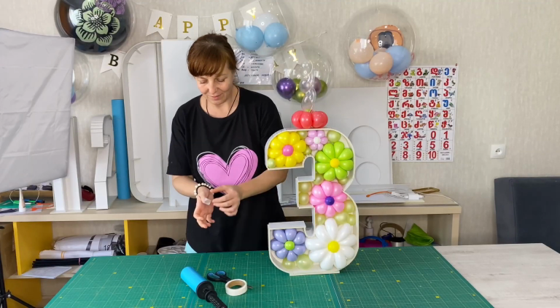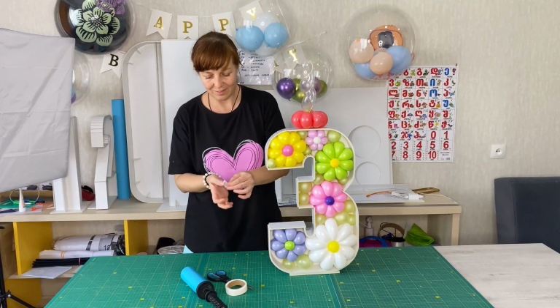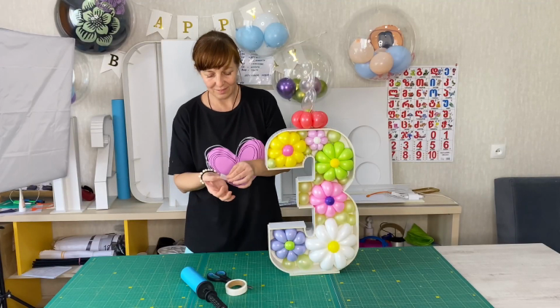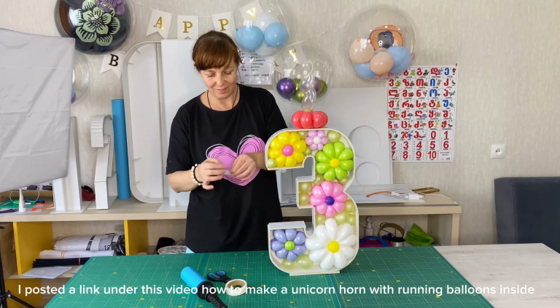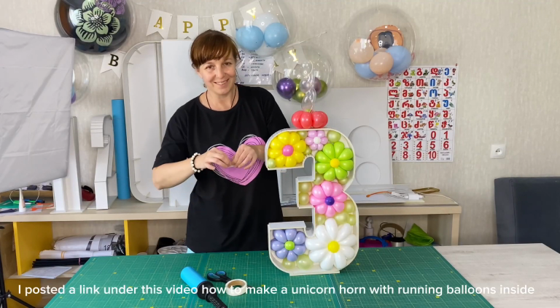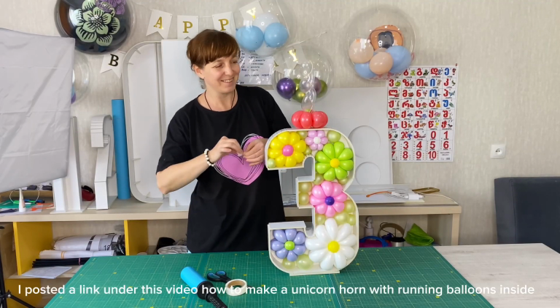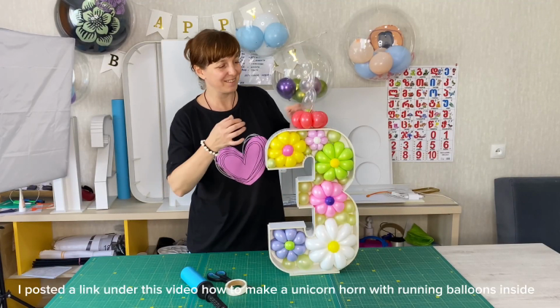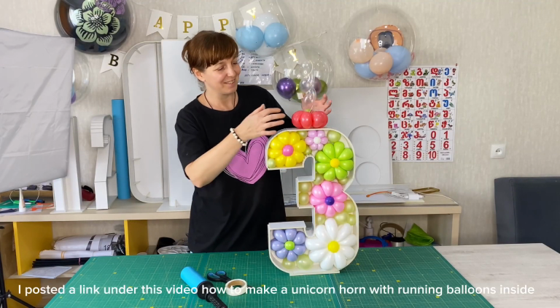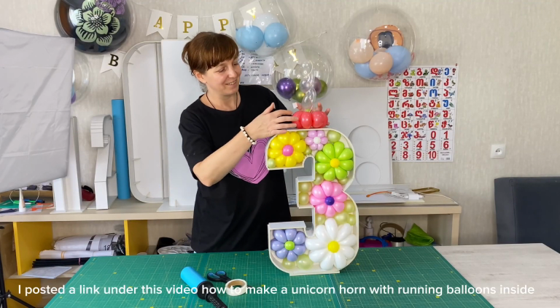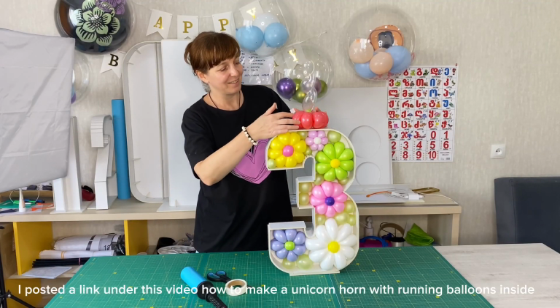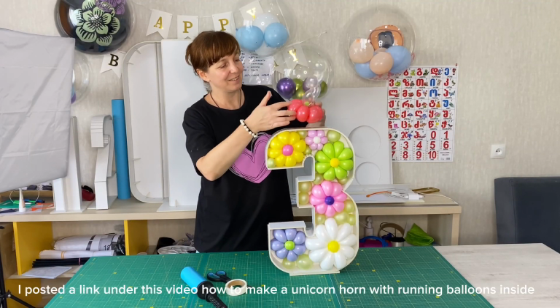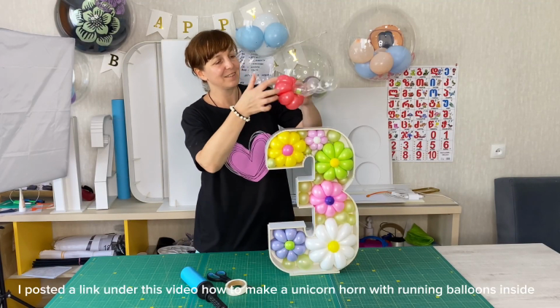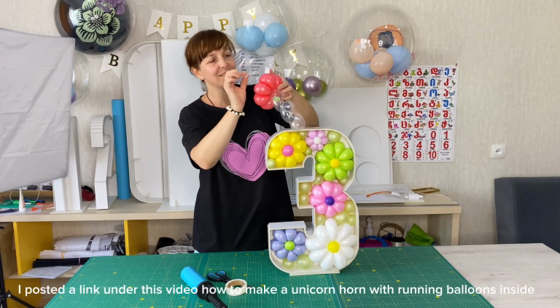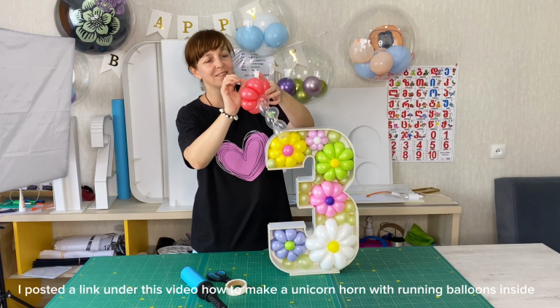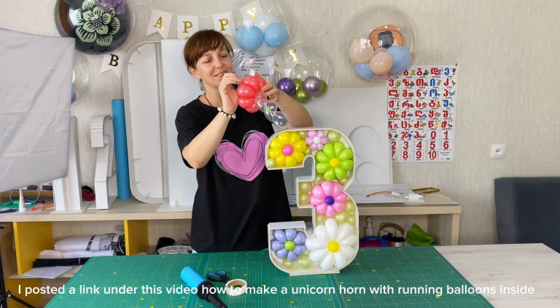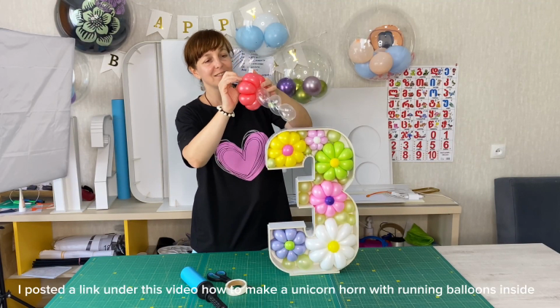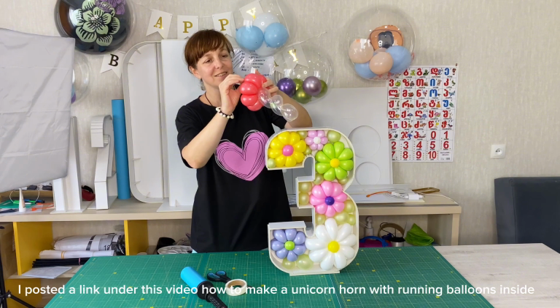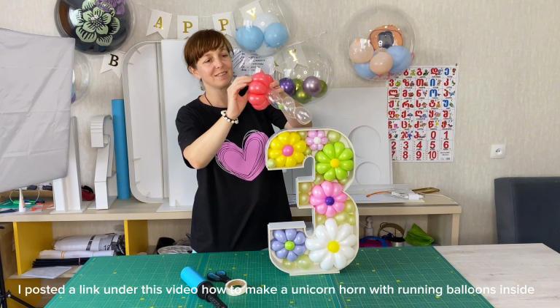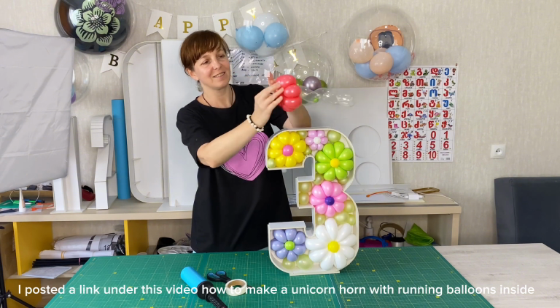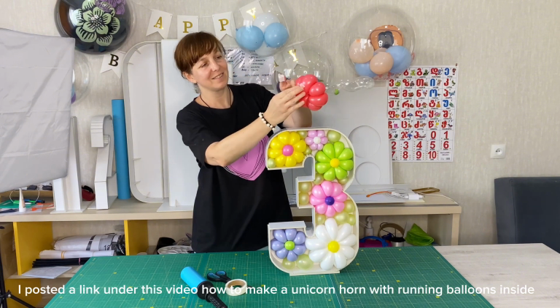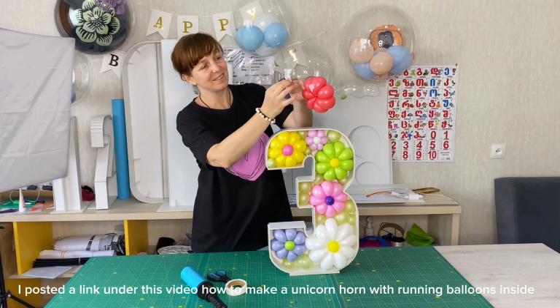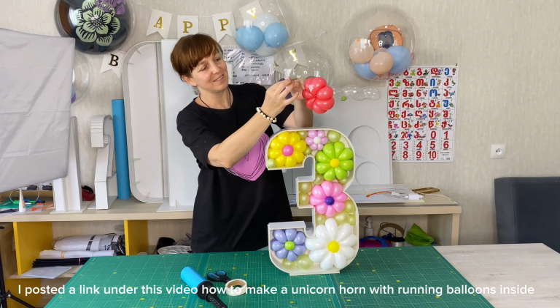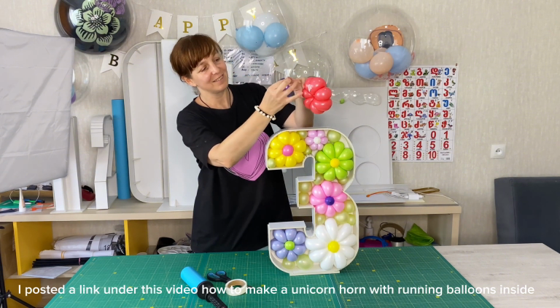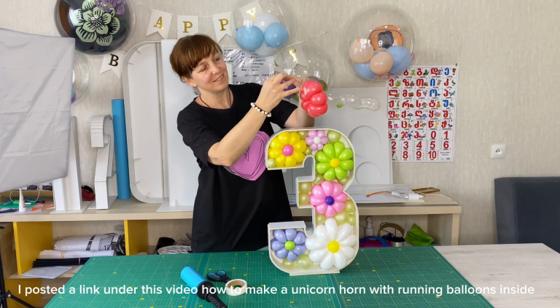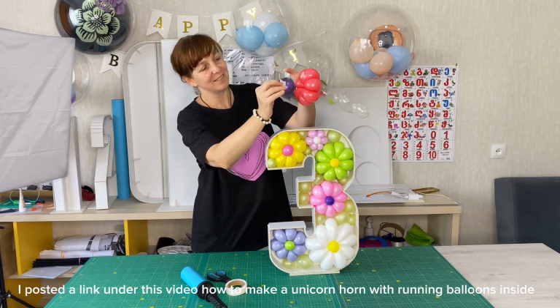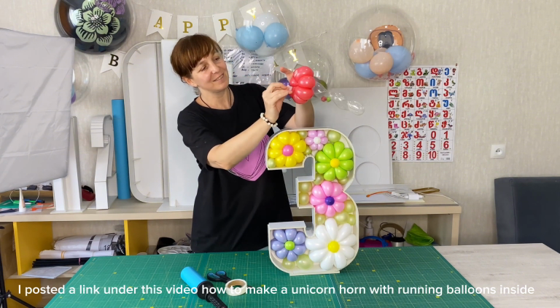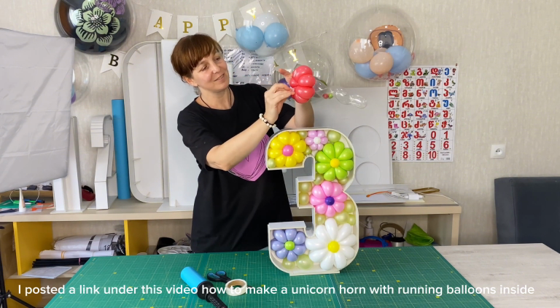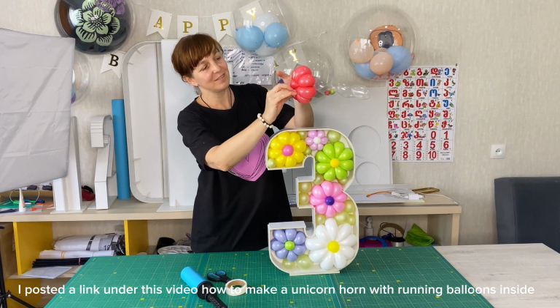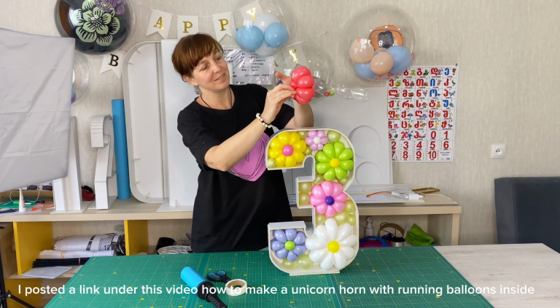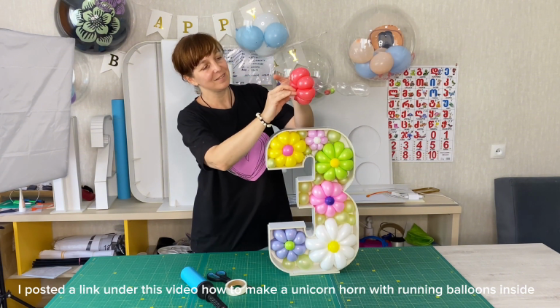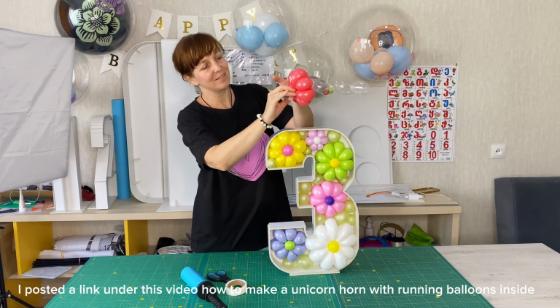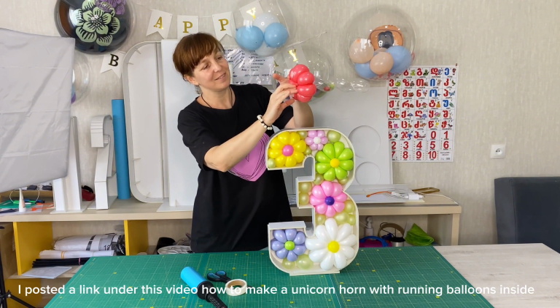I posted a link under this video on how to make a unicorn horn with running balloons inside.